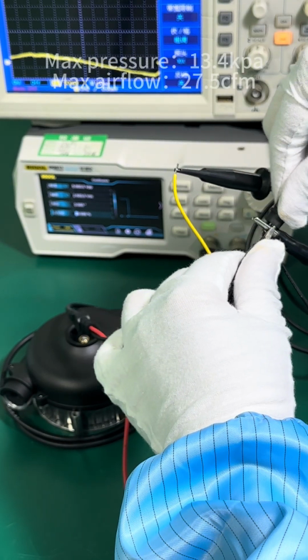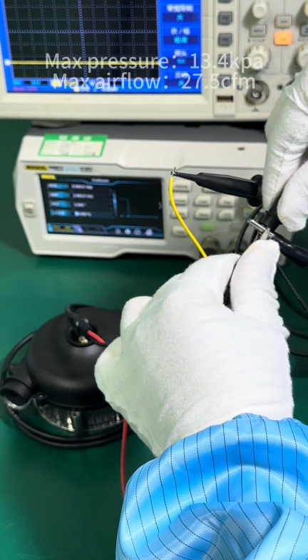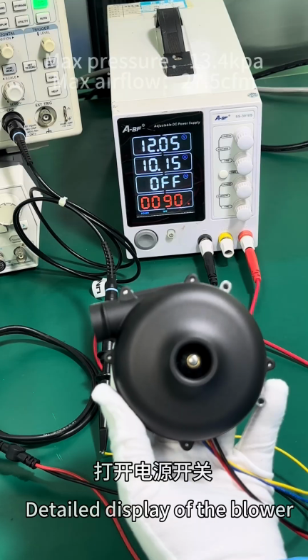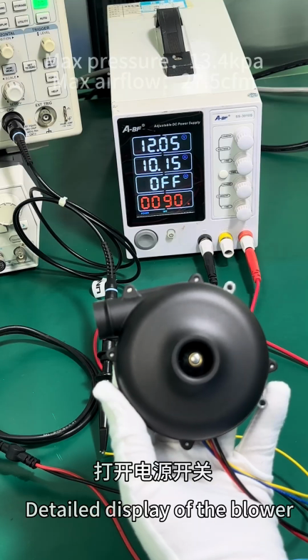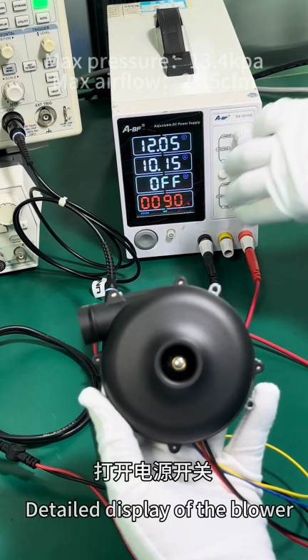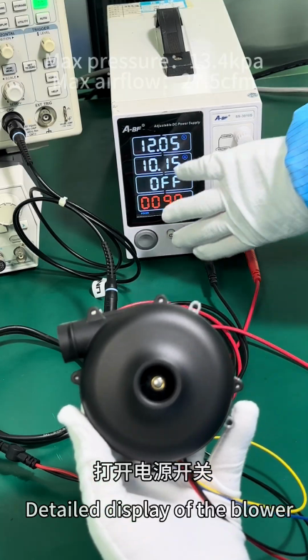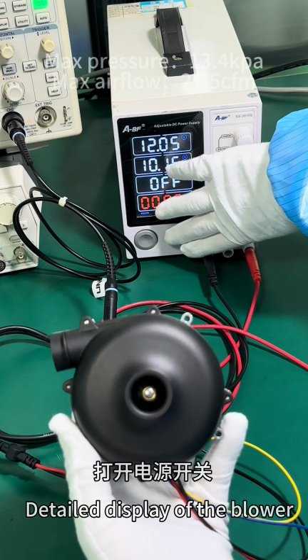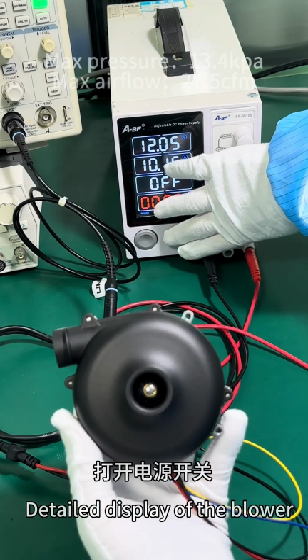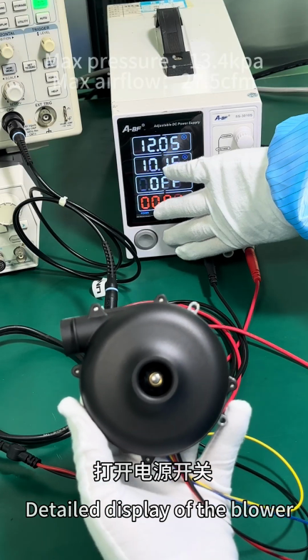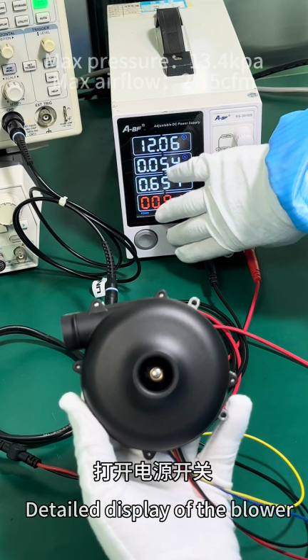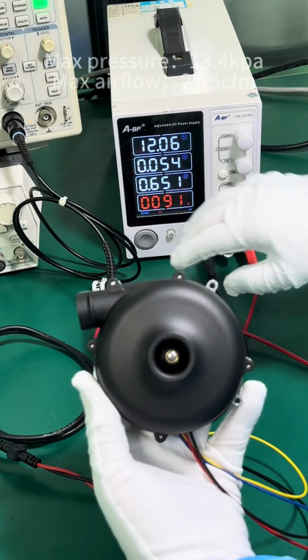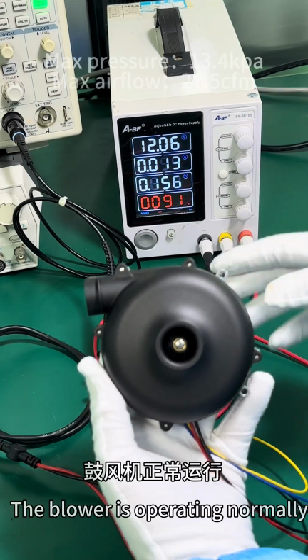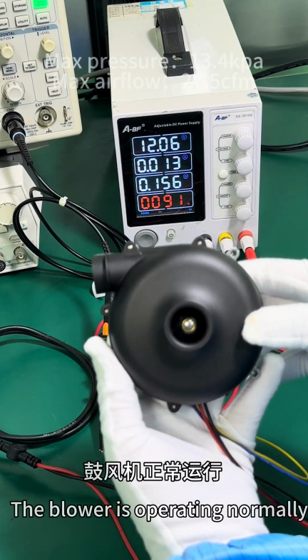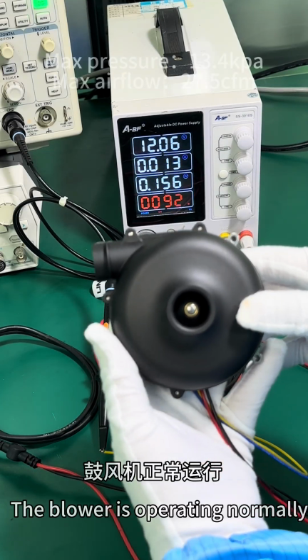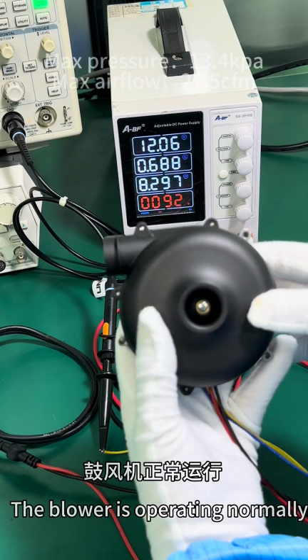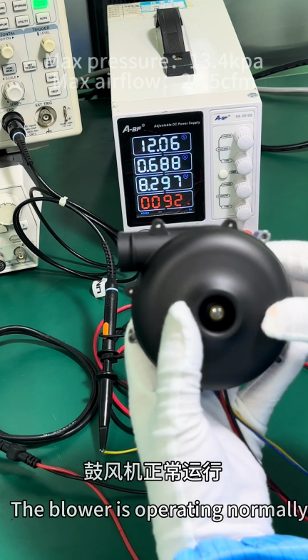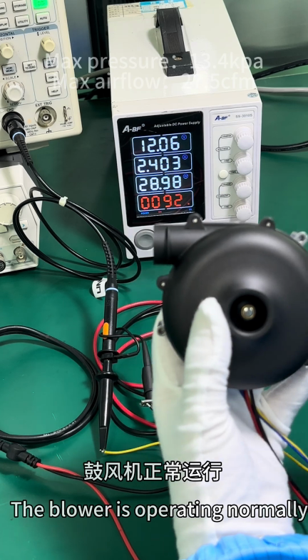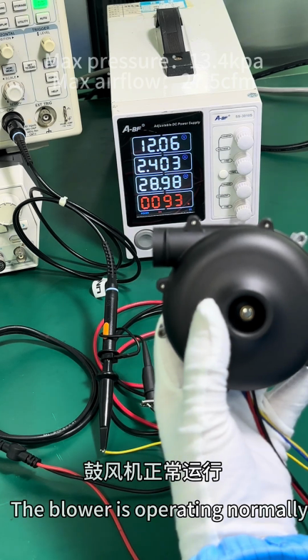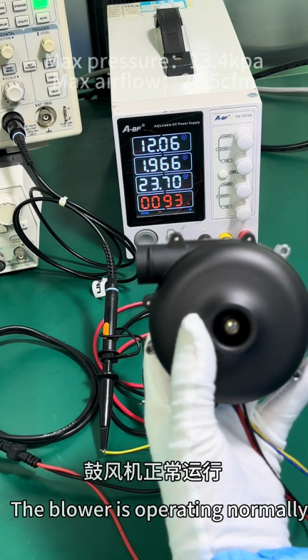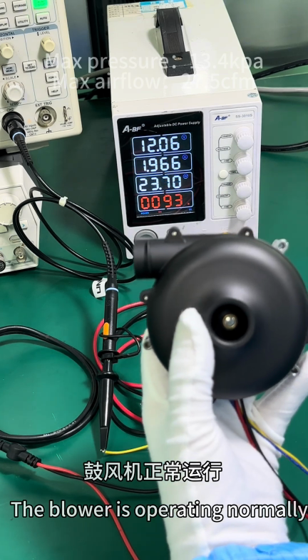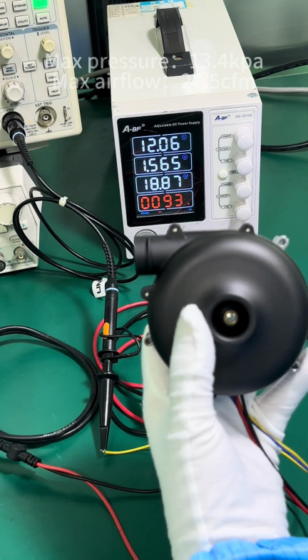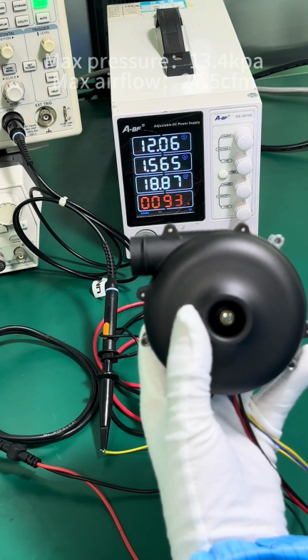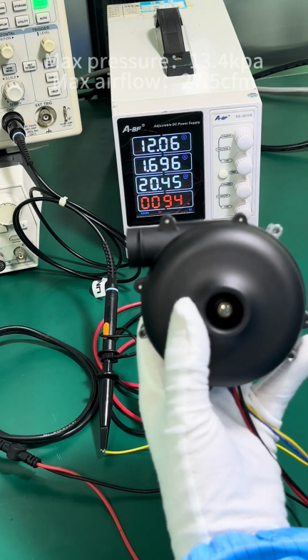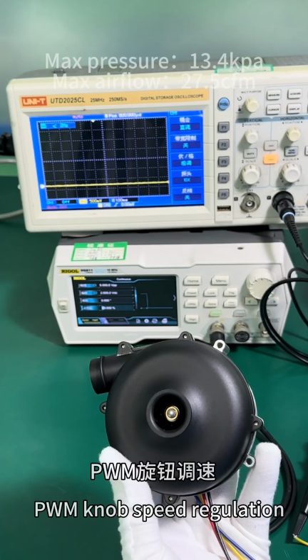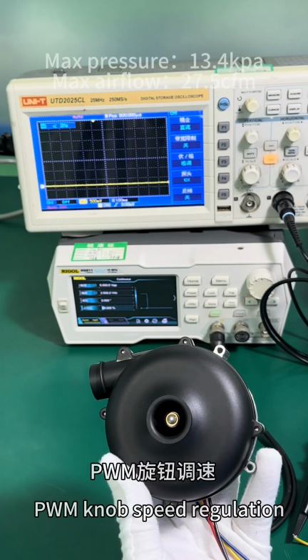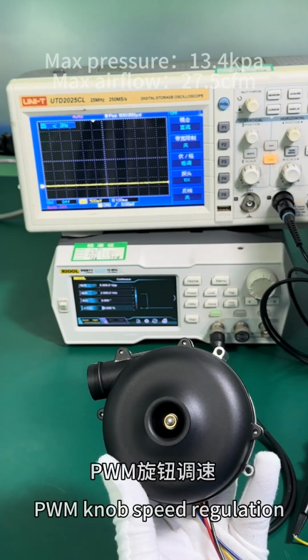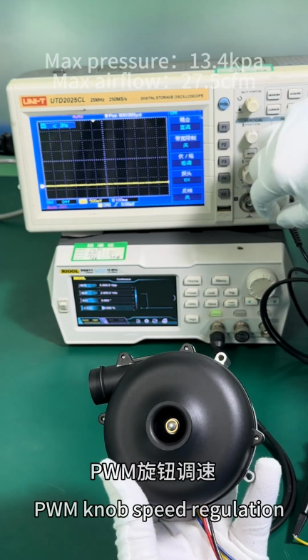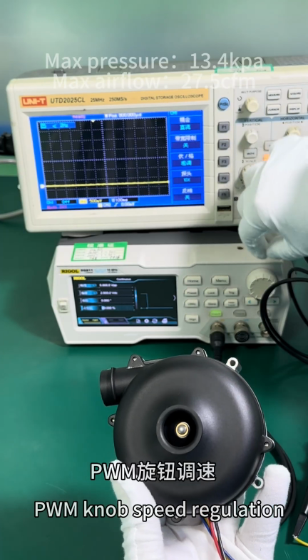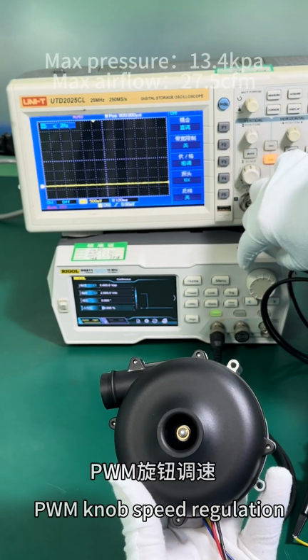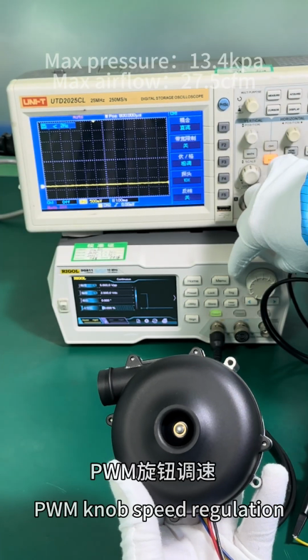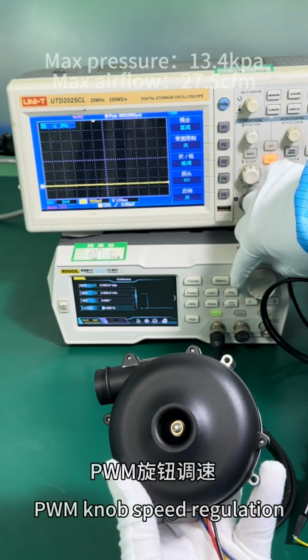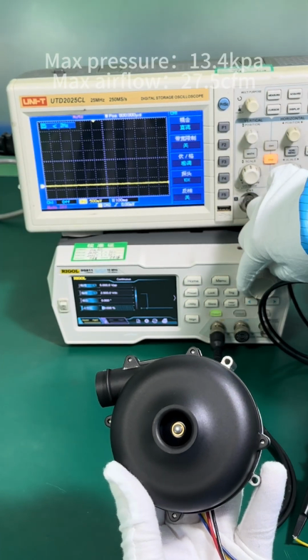Detailed display of the blower in operation. The blower is operating normally, with PWM knob speed regulation demonstrated.